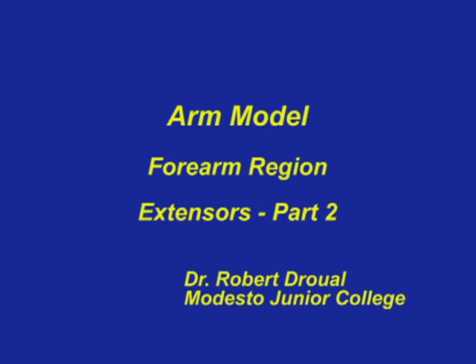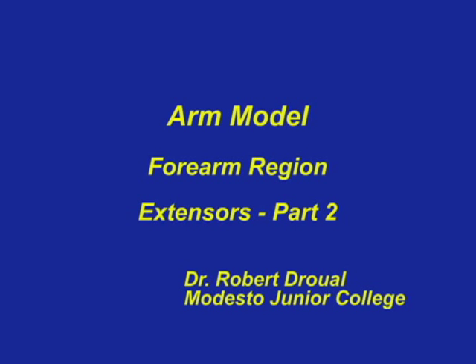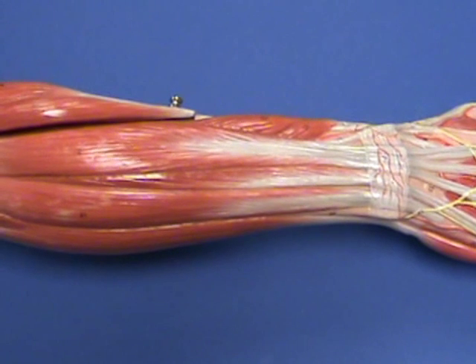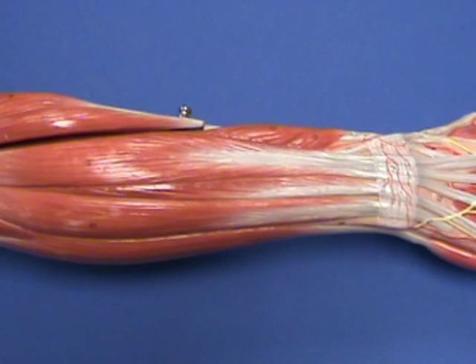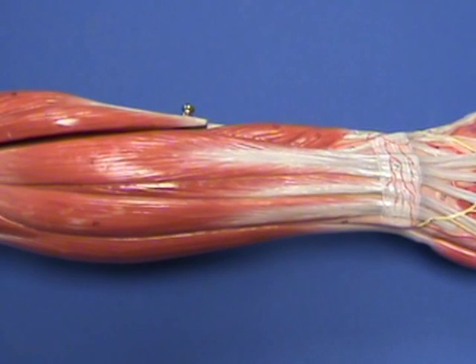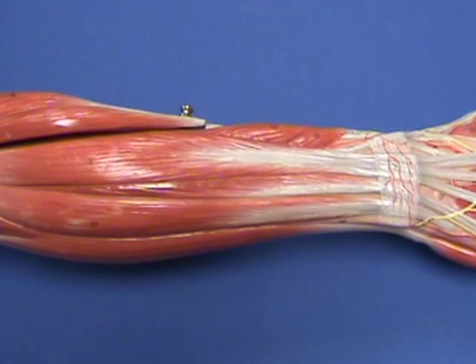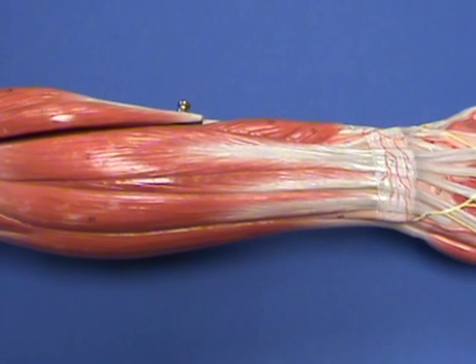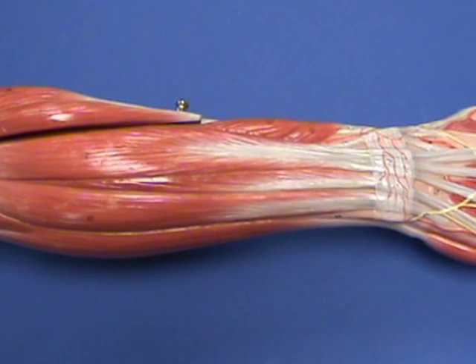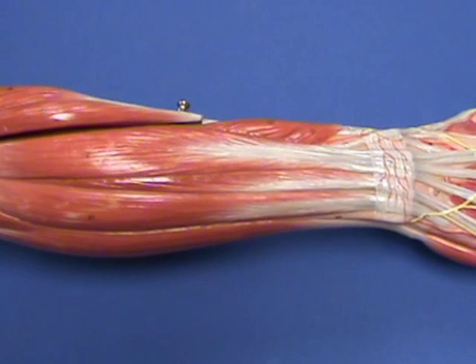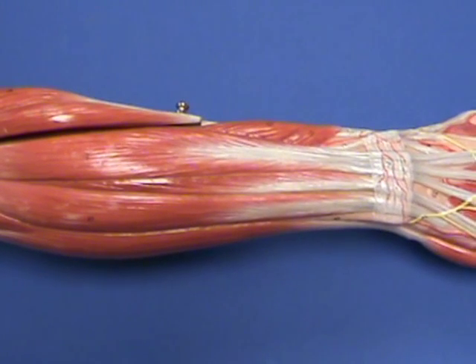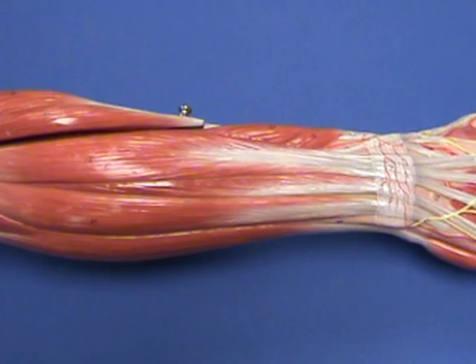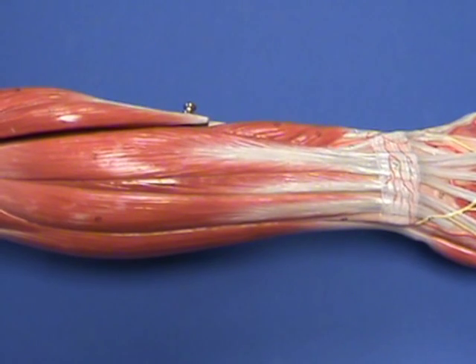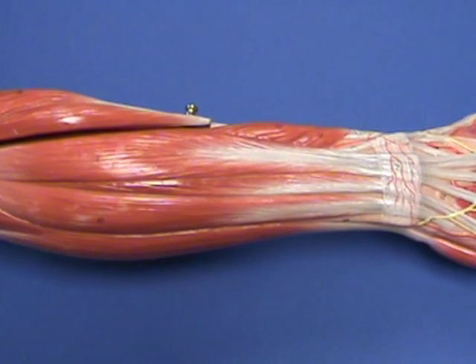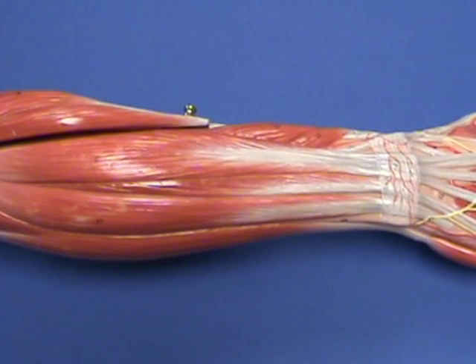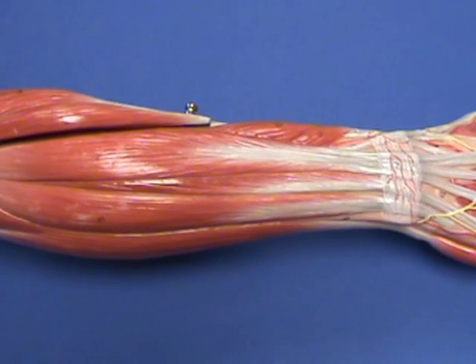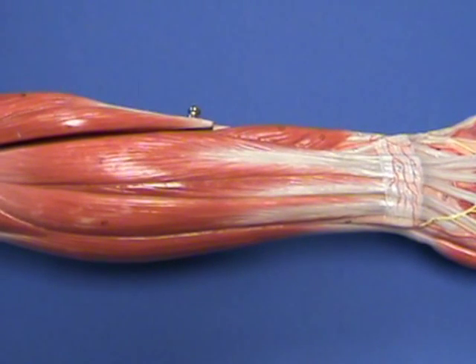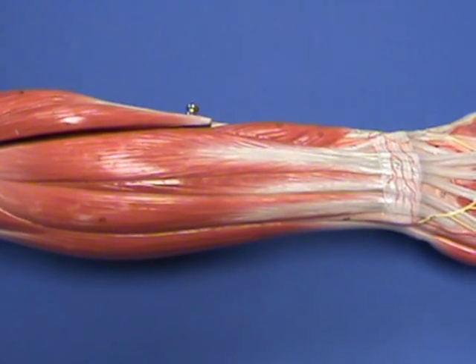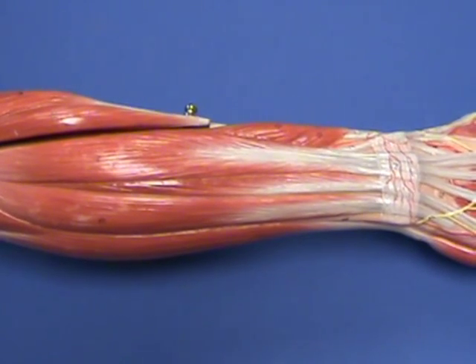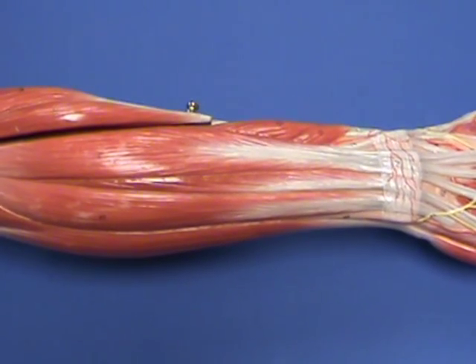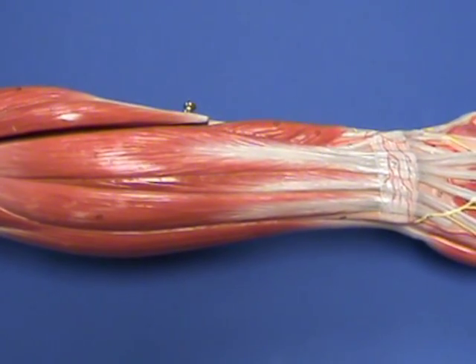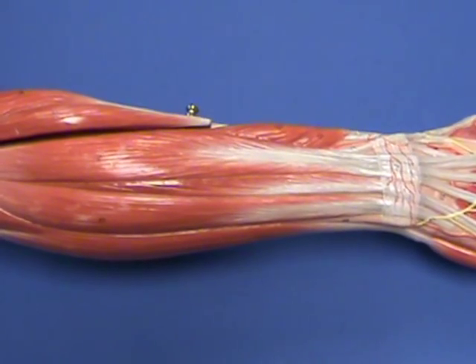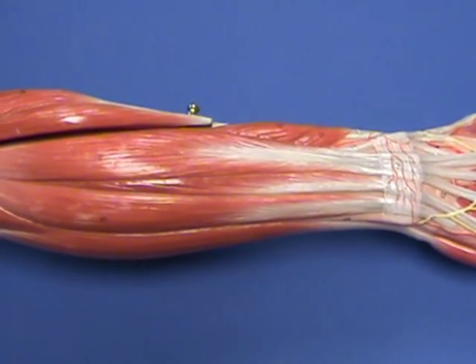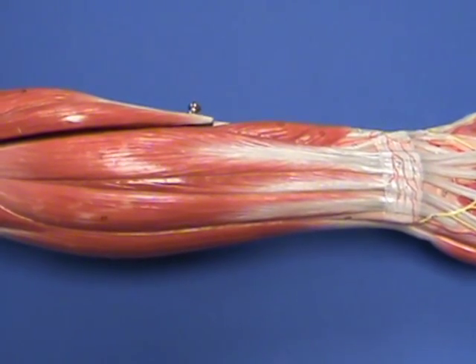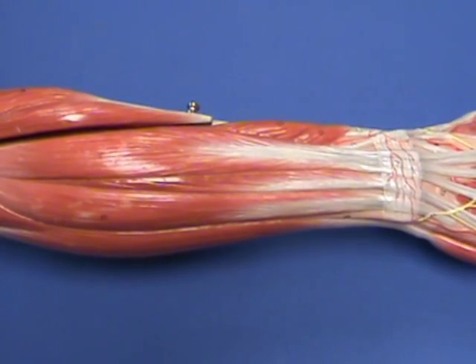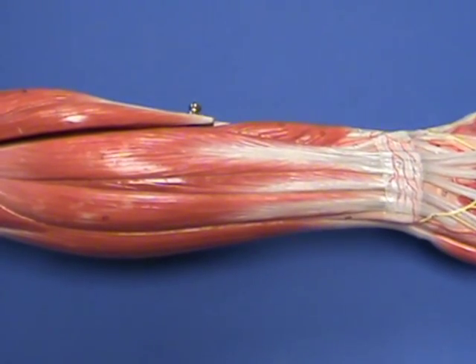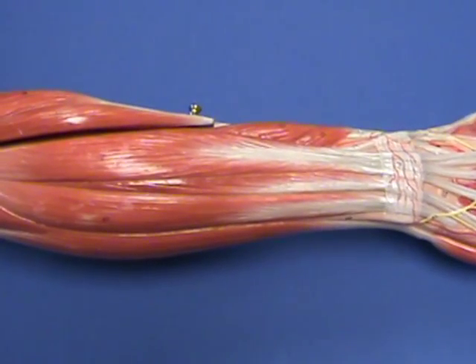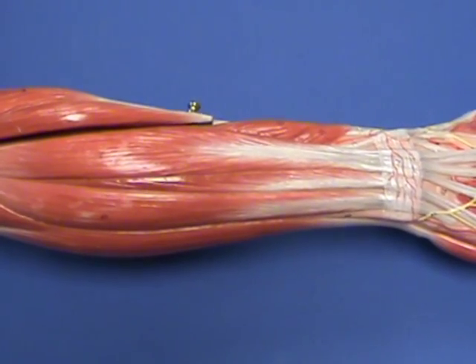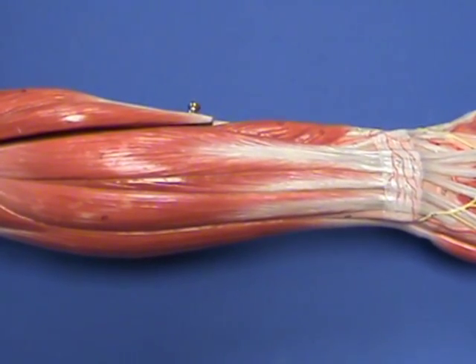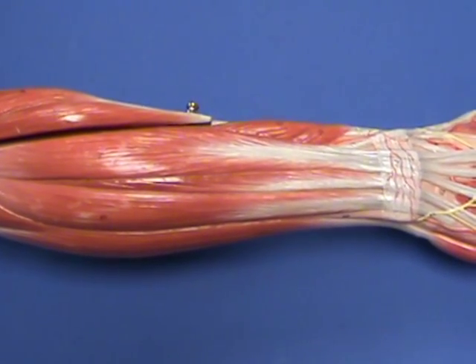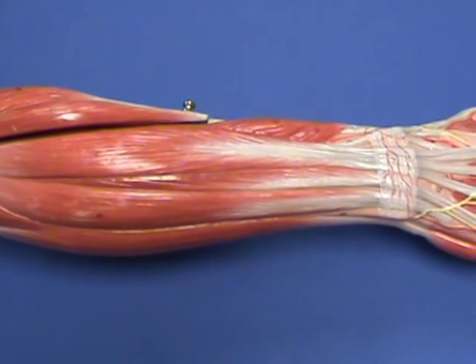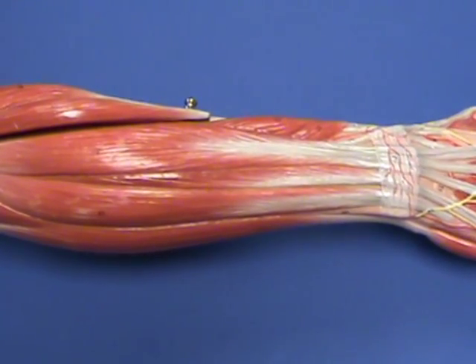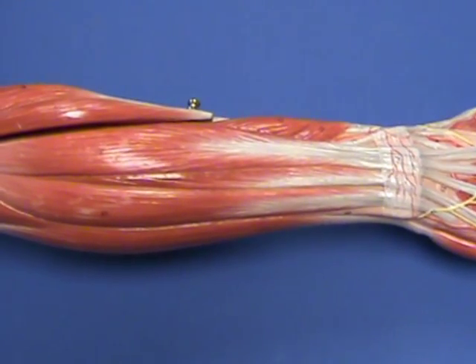We have moved to the other side of the arm to get a better view of the next two muscles.